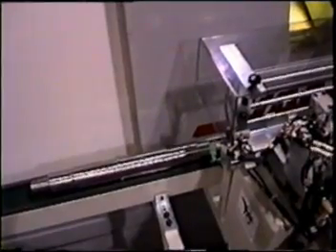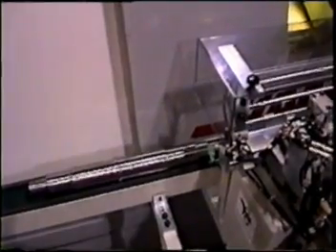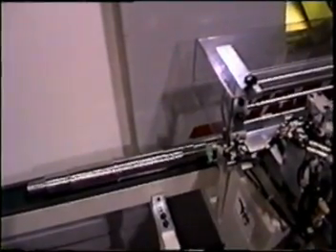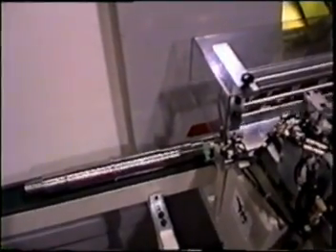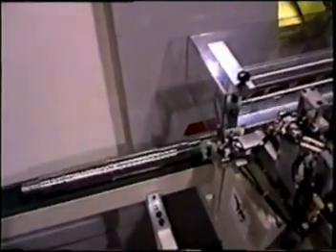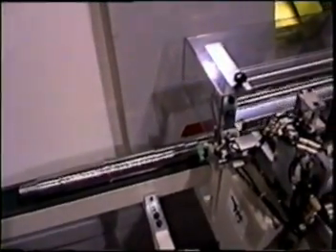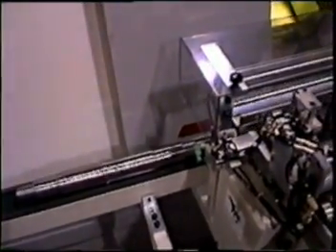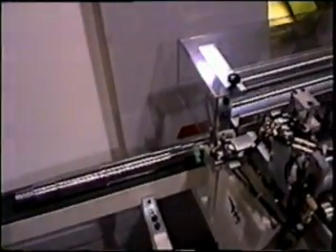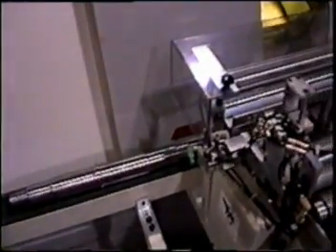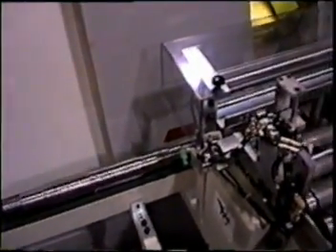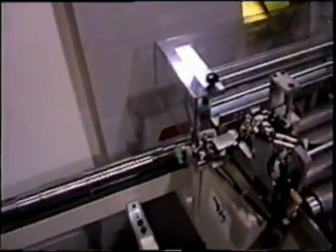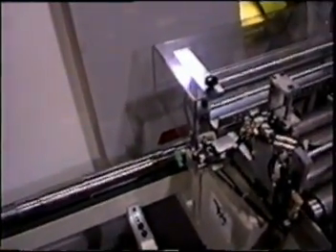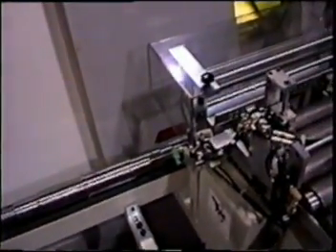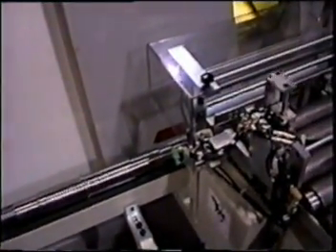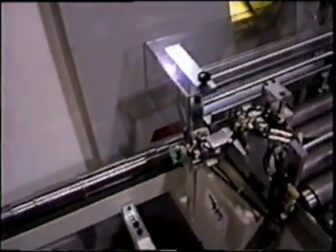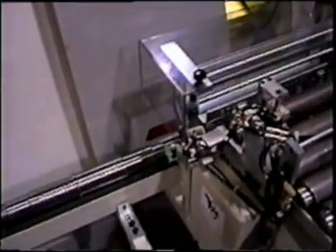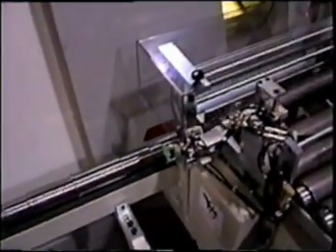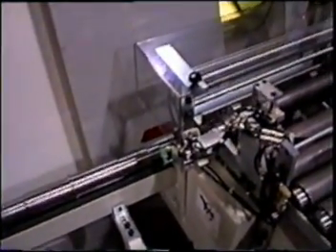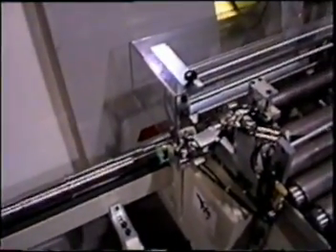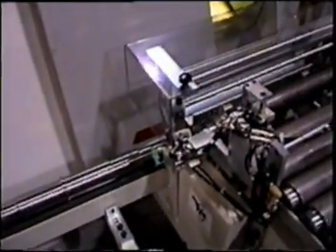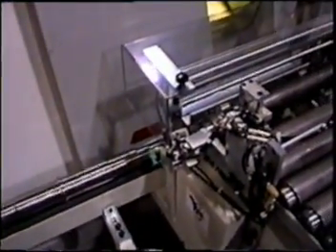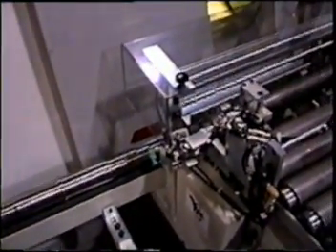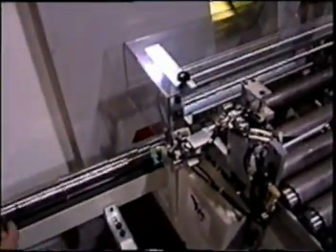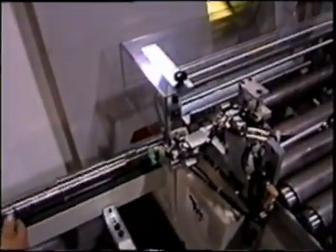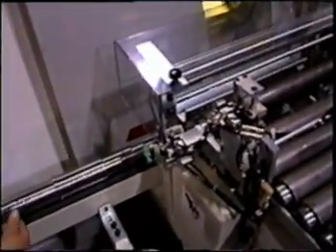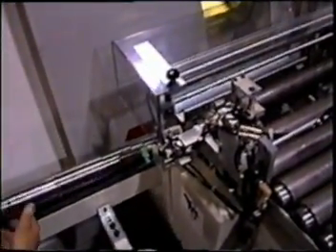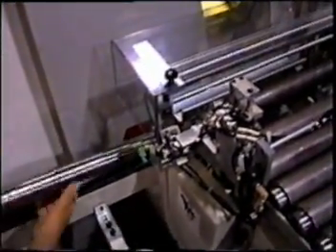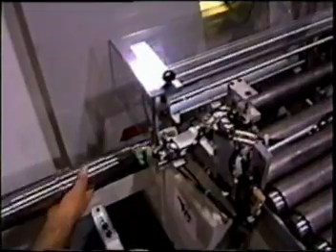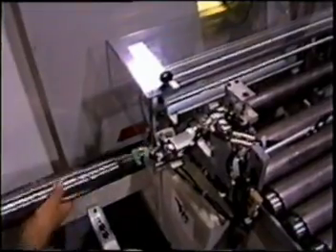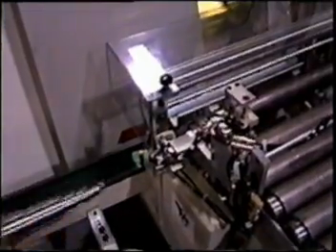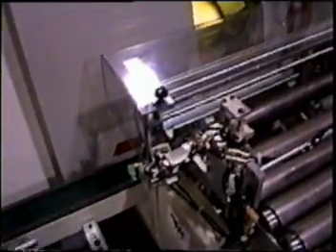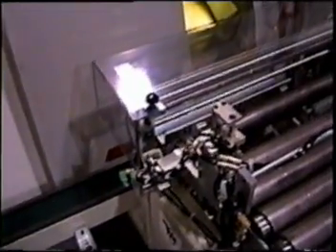Due to the size of these parts, we required the use of an automated door system.